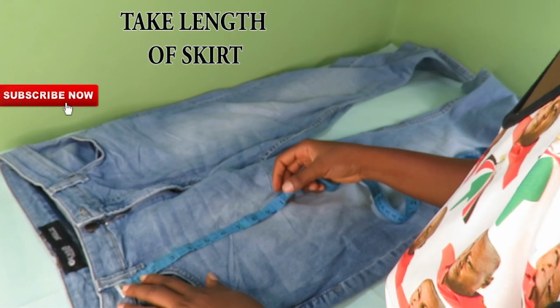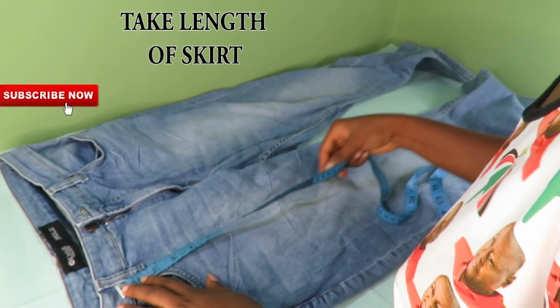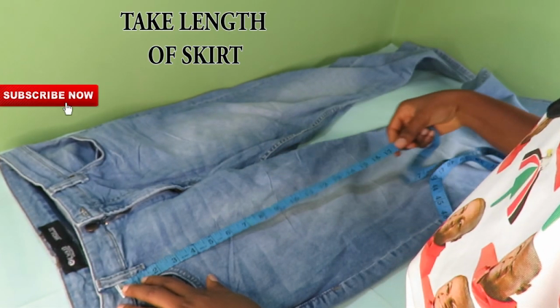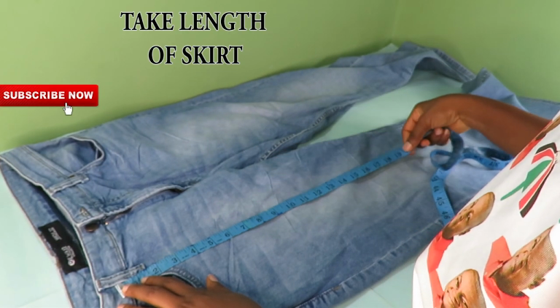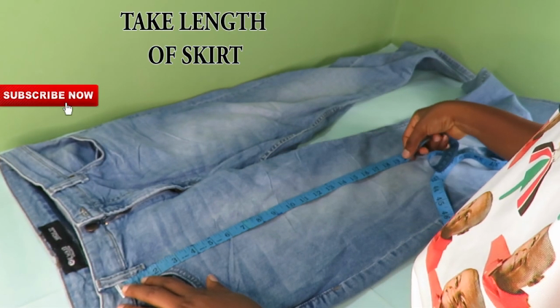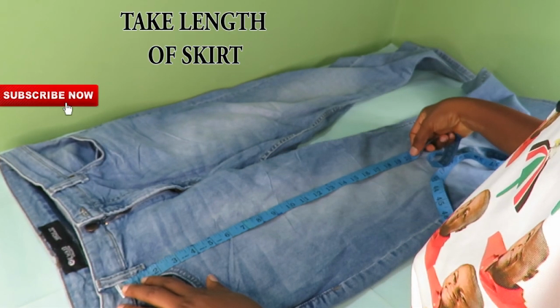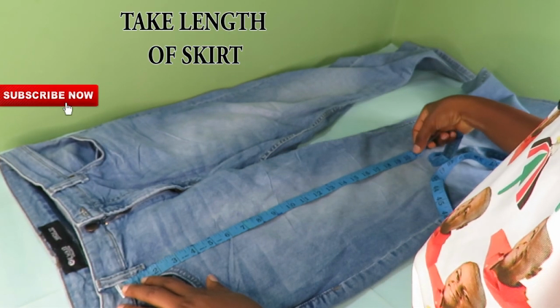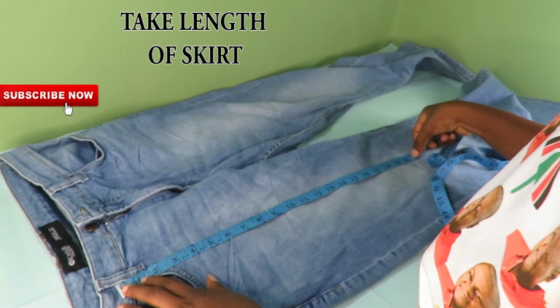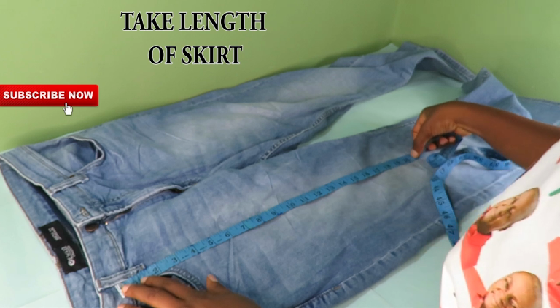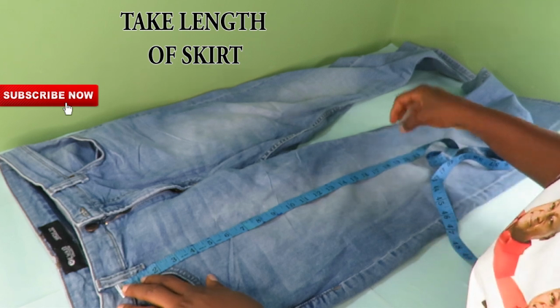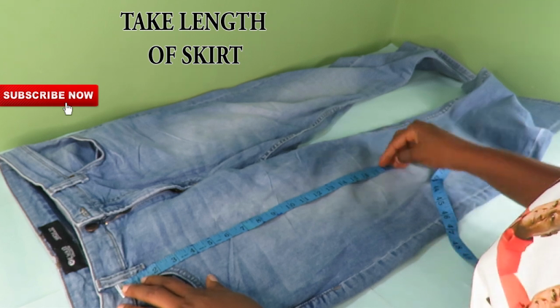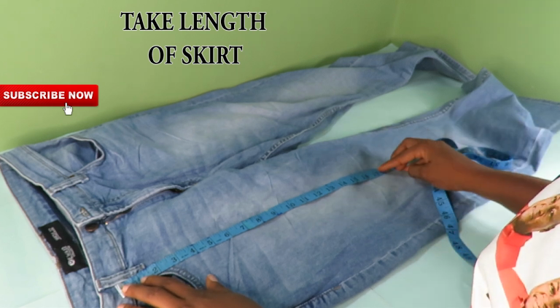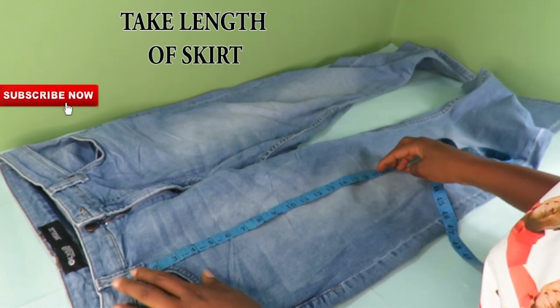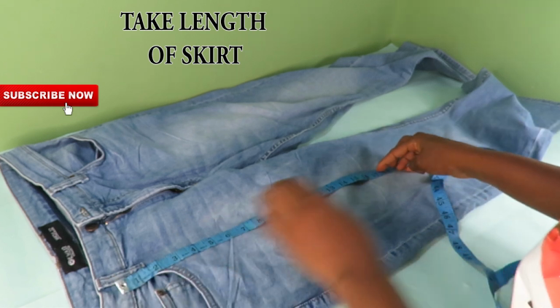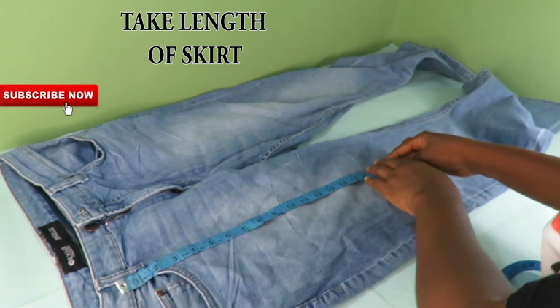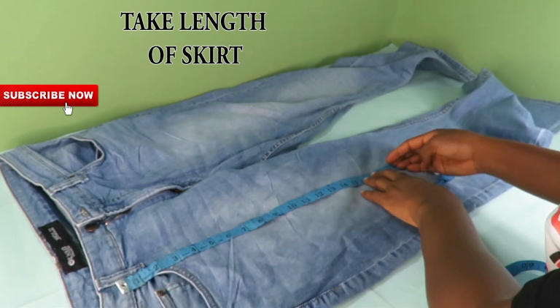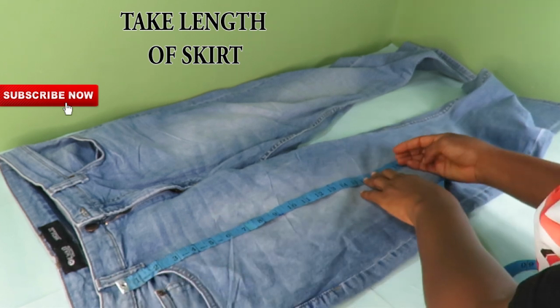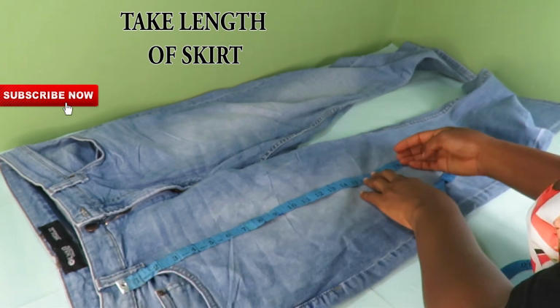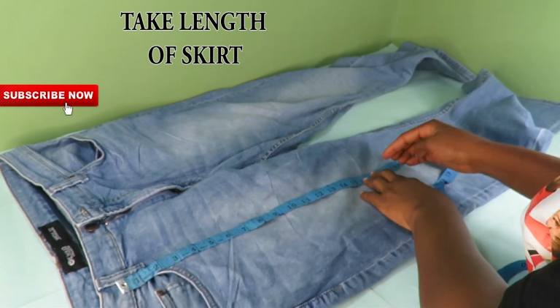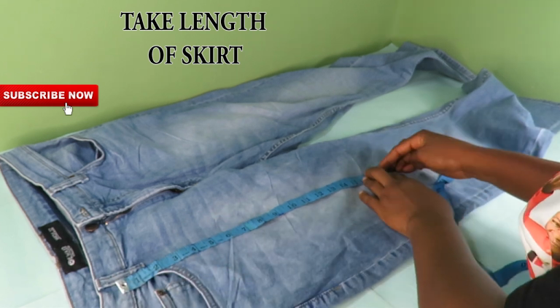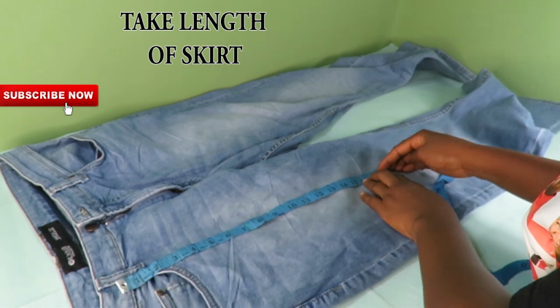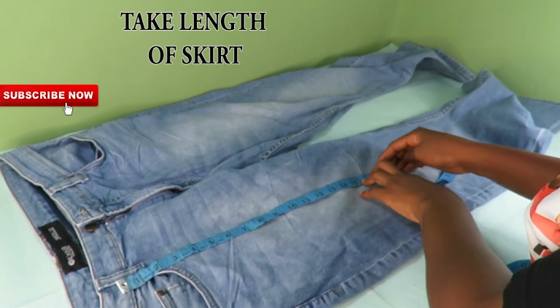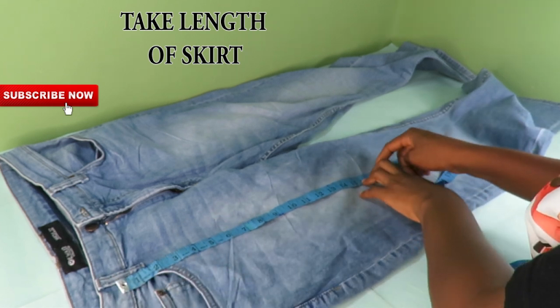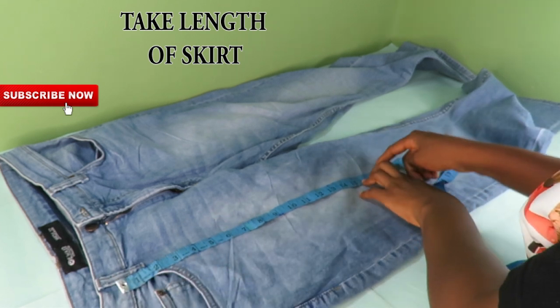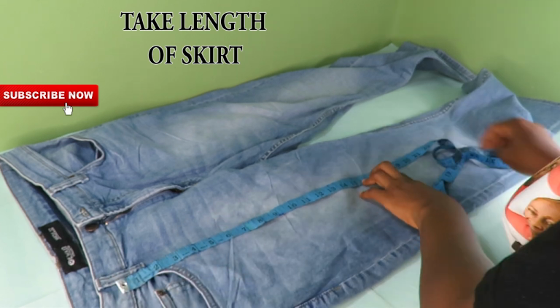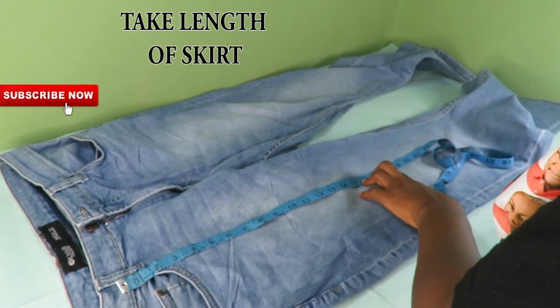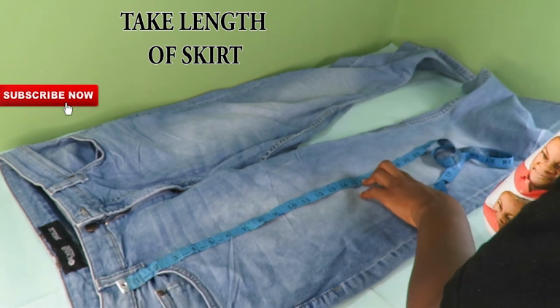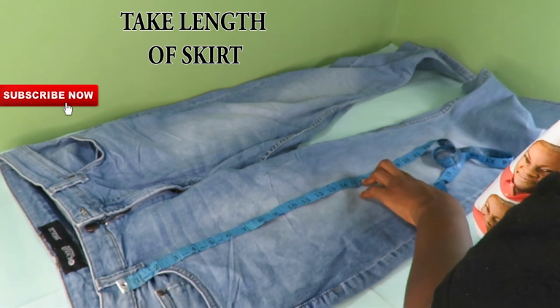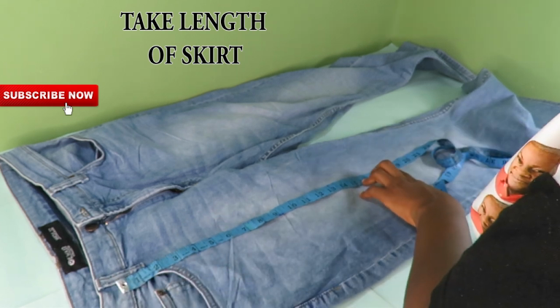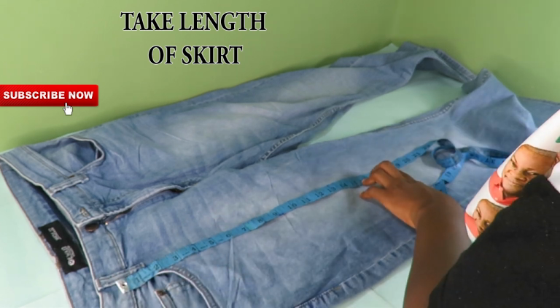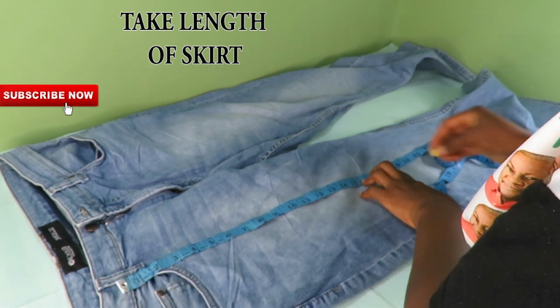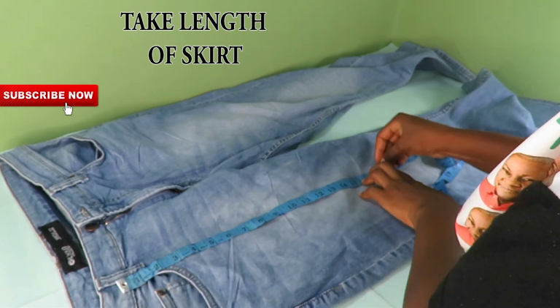I will just go ahead and take the length of the skirt, how long I want it to be, and then I will cut it out.